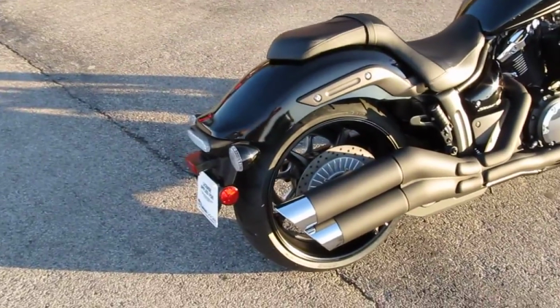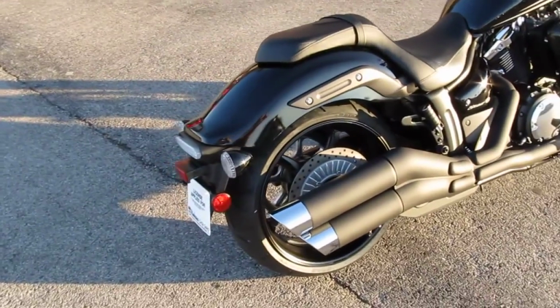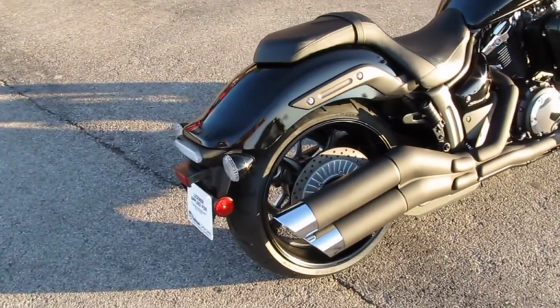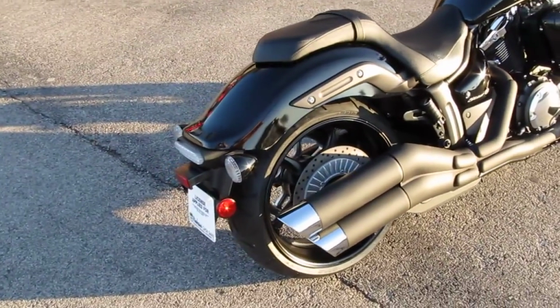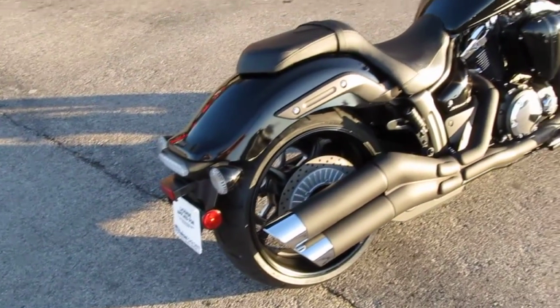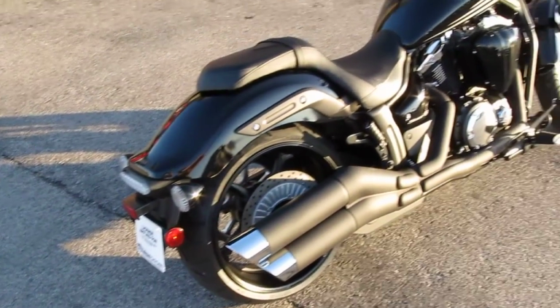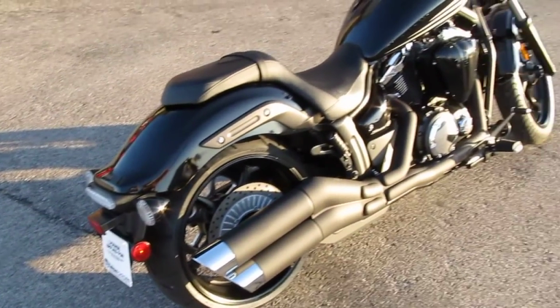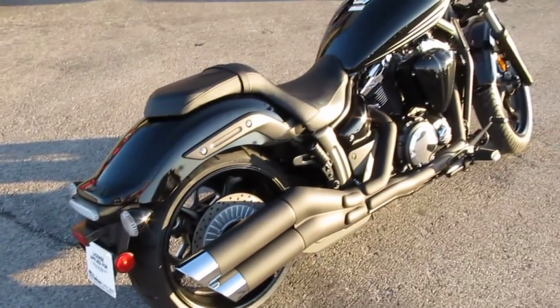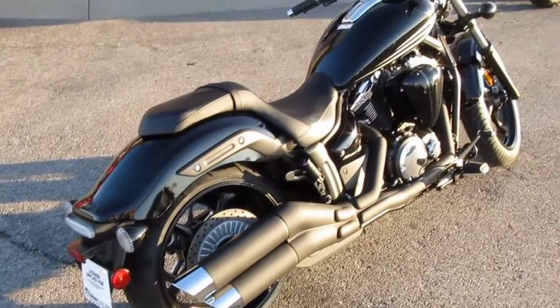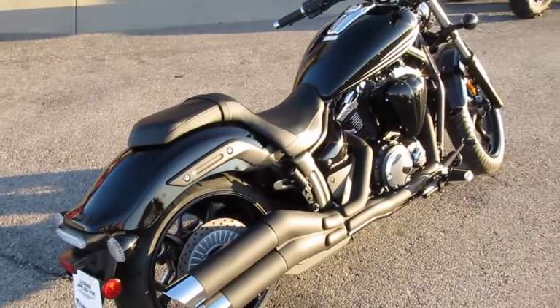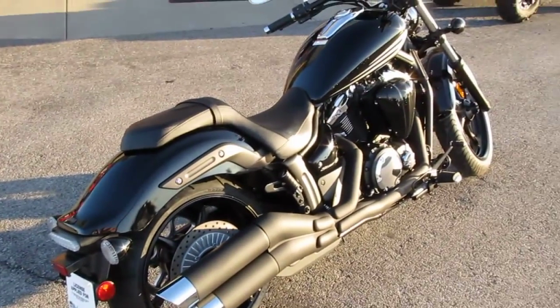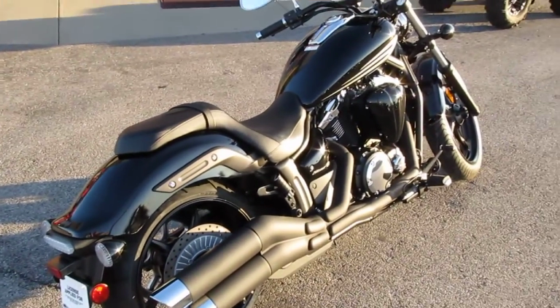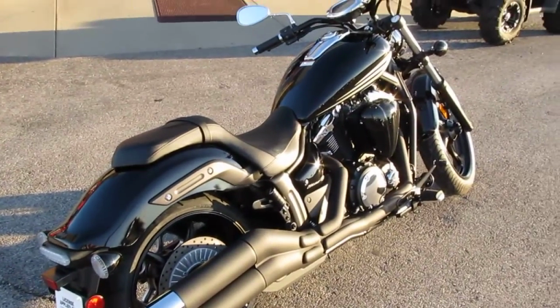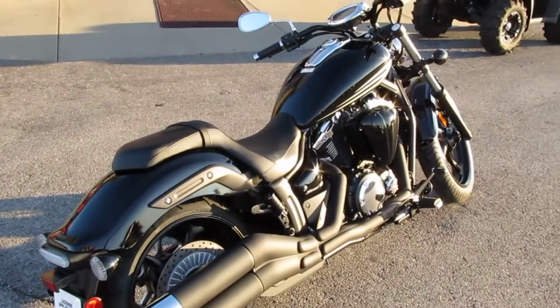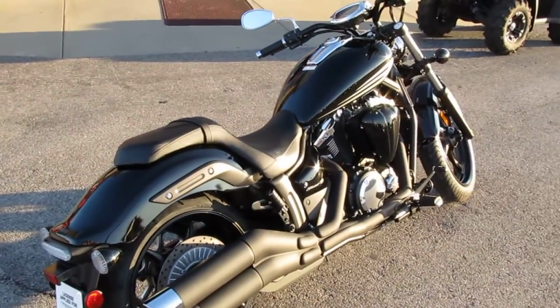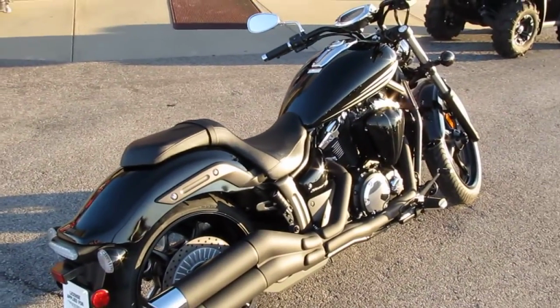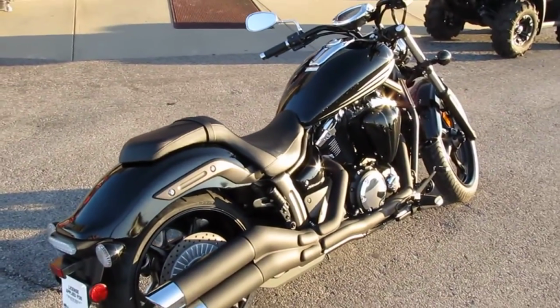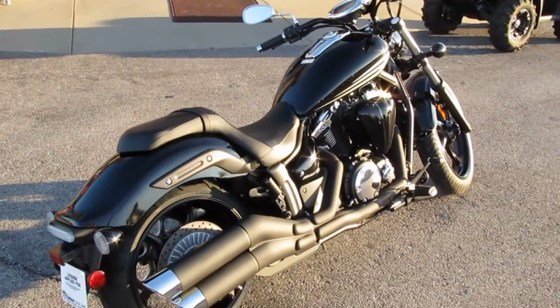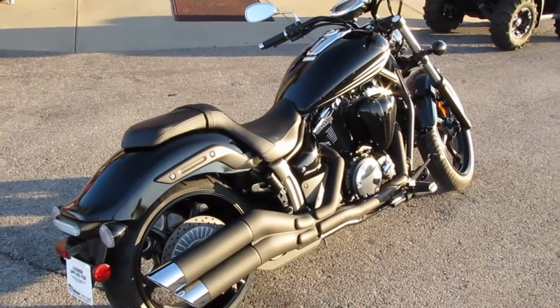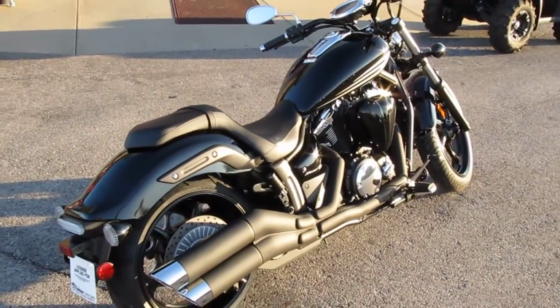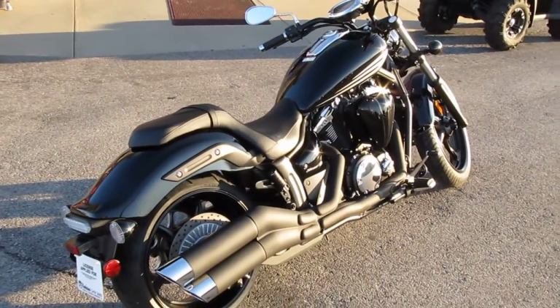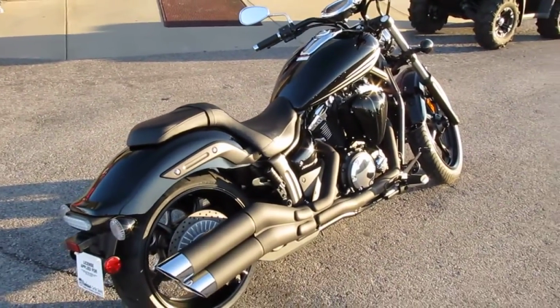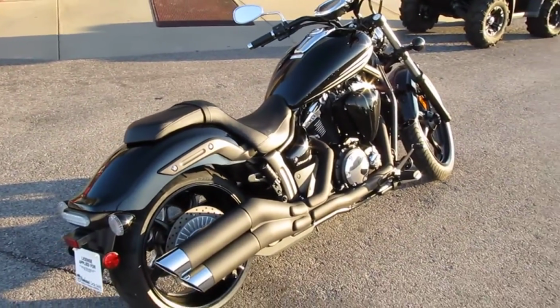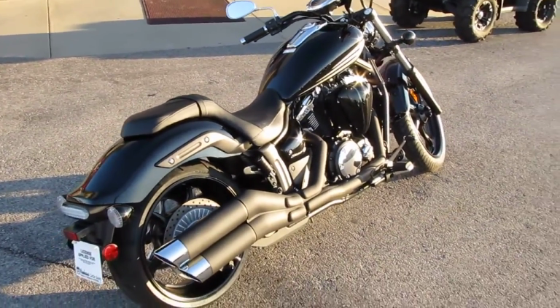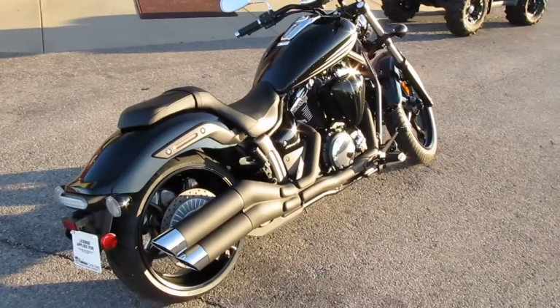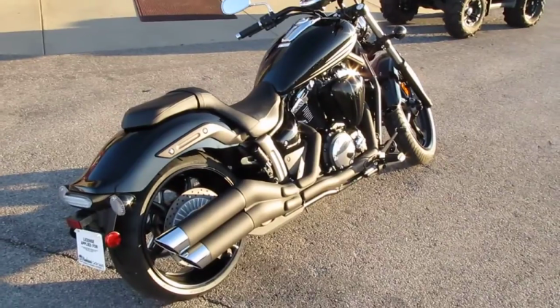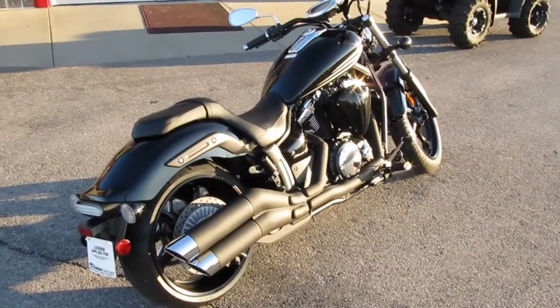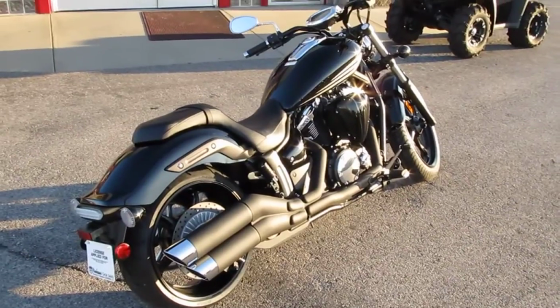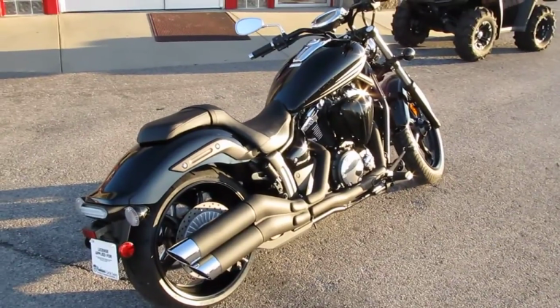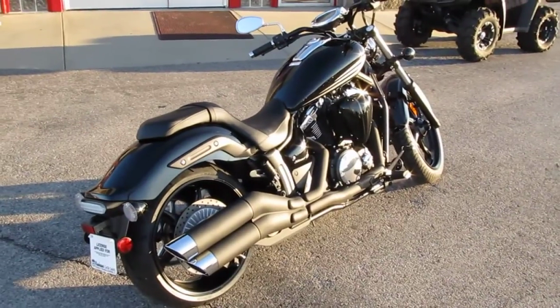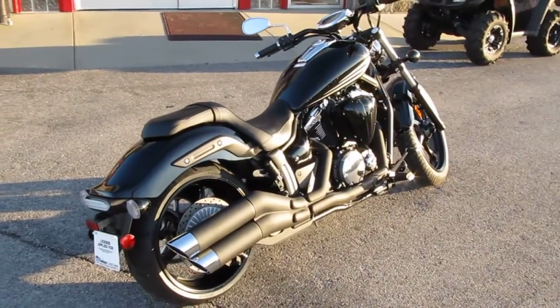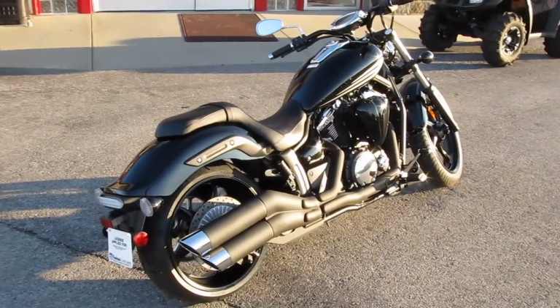You can get all this and more for only $10,990 manufacturer-suggested retail price from Yamaha.